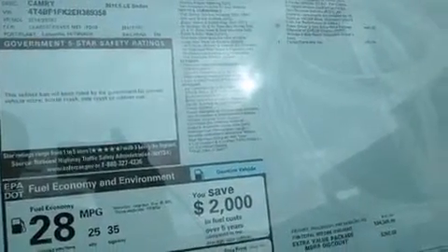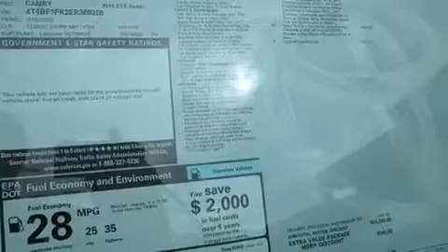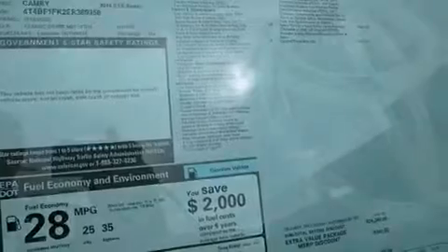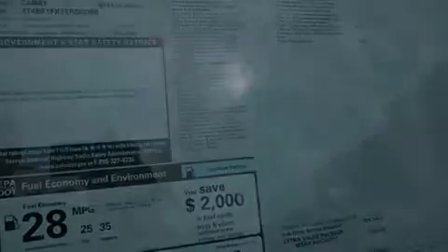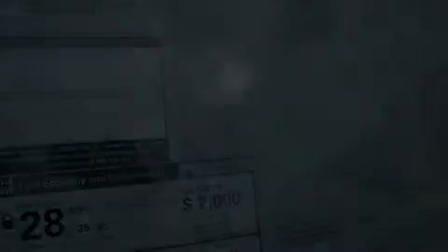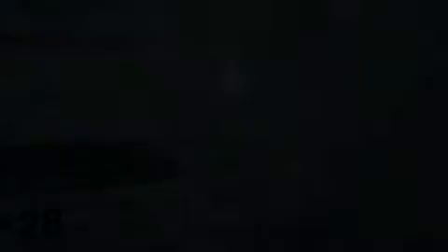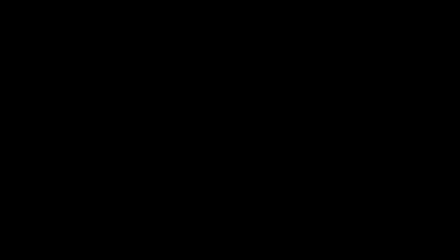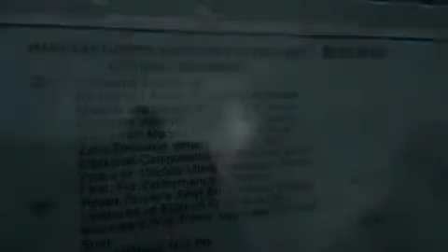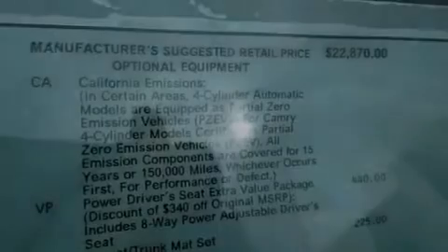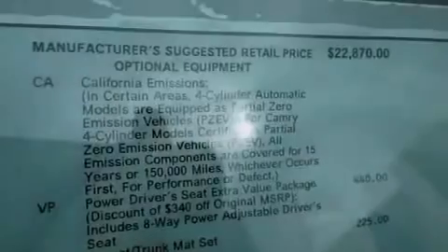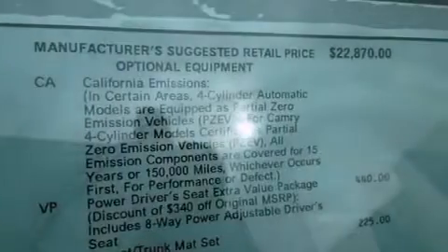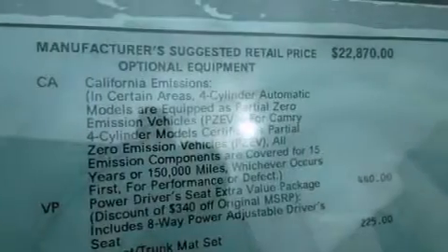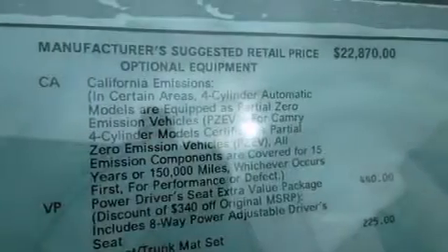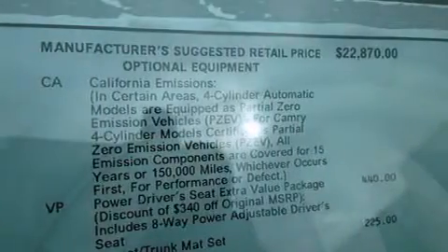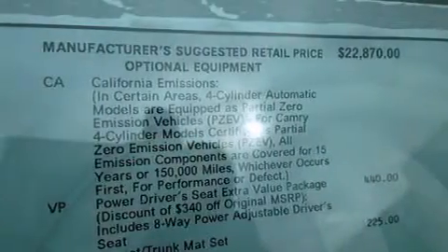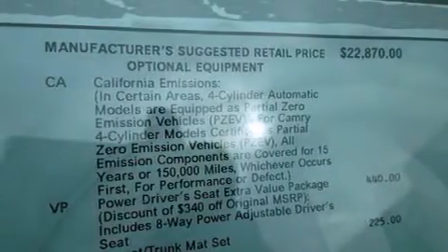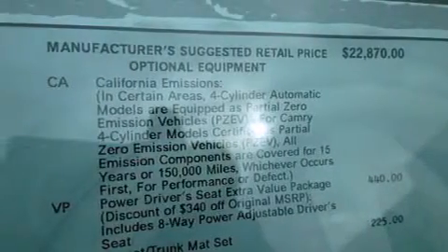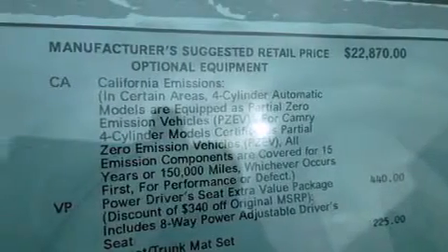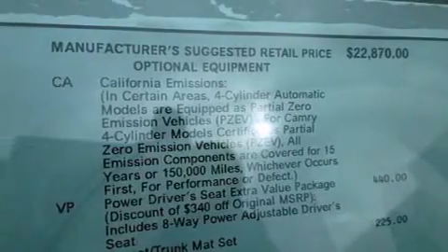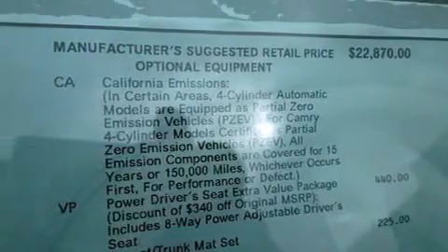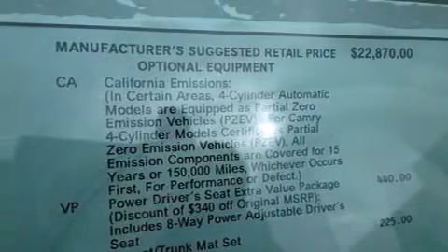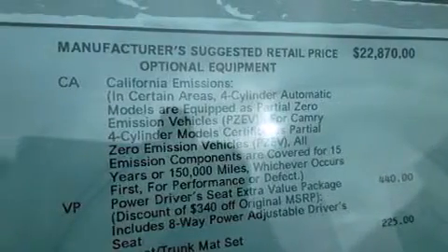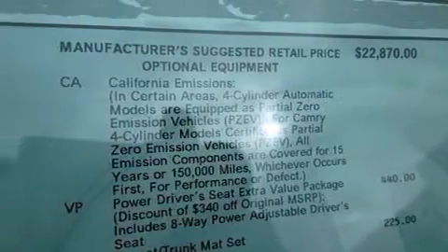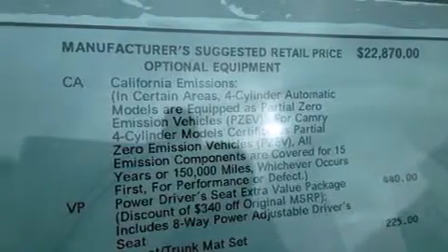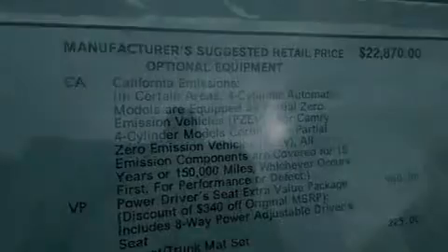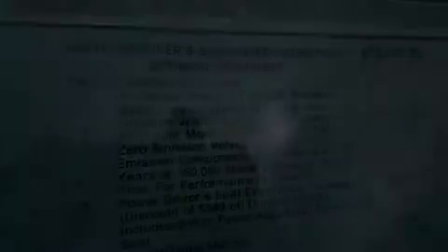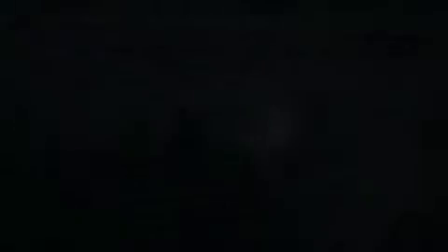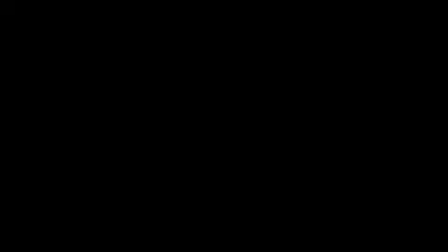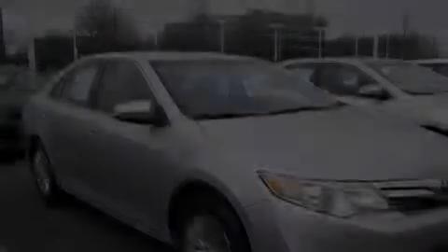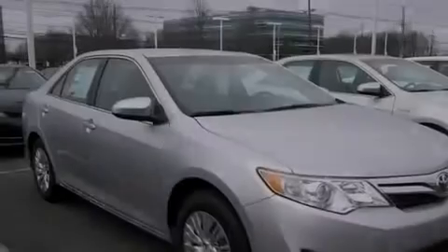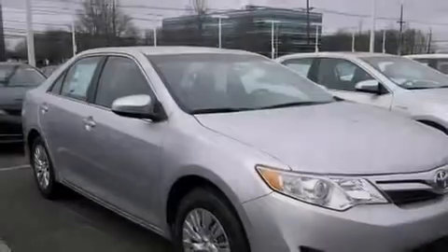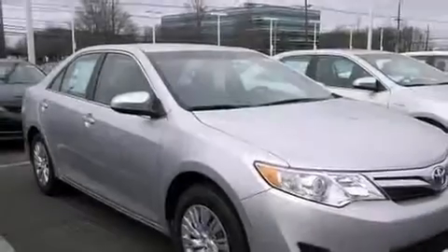Additional features include steering wheel mounted controls, full power accessories, an external temperature display, and an auxiliary power outlet.